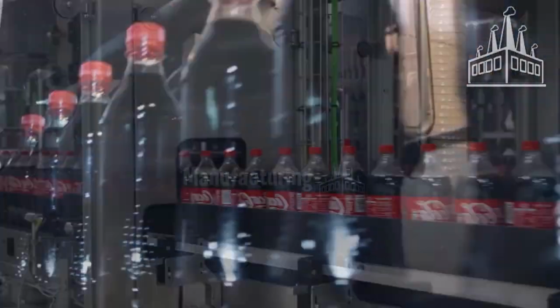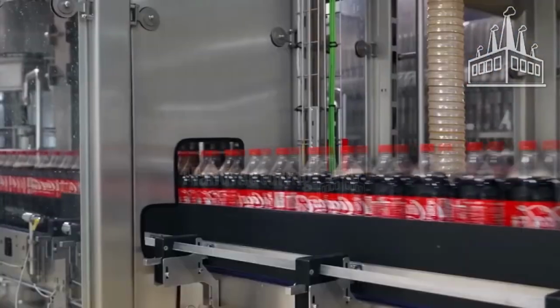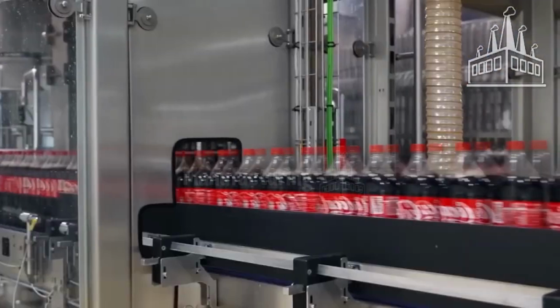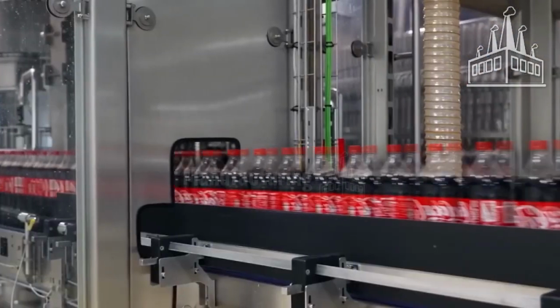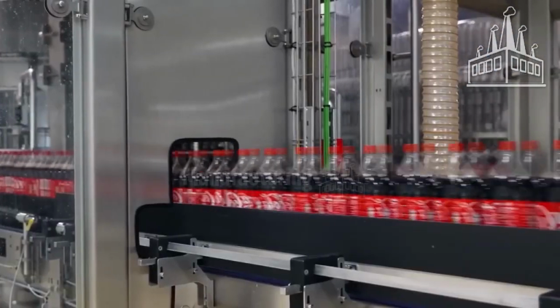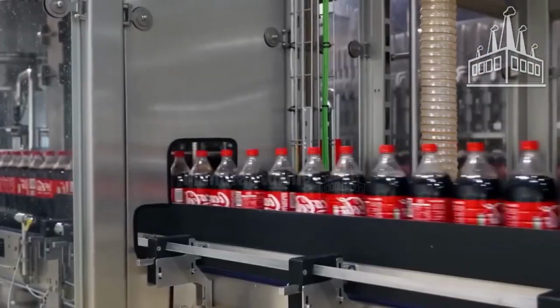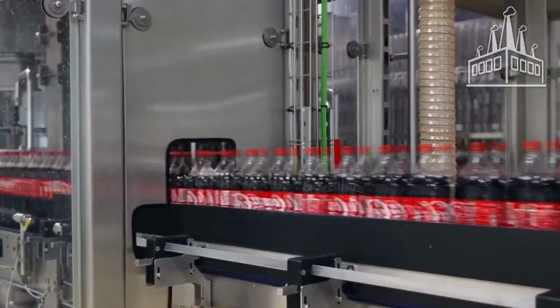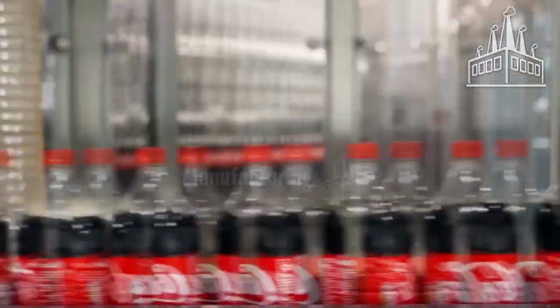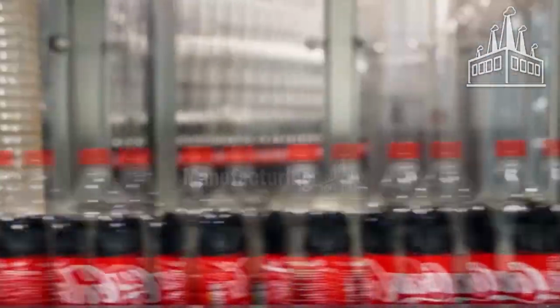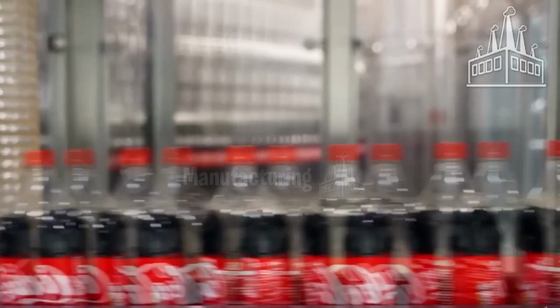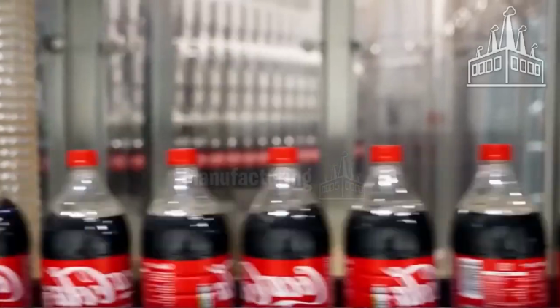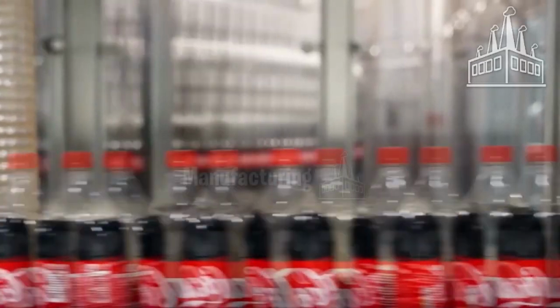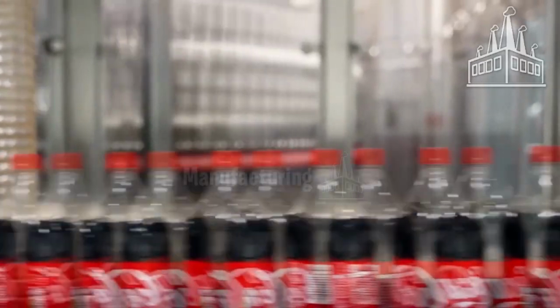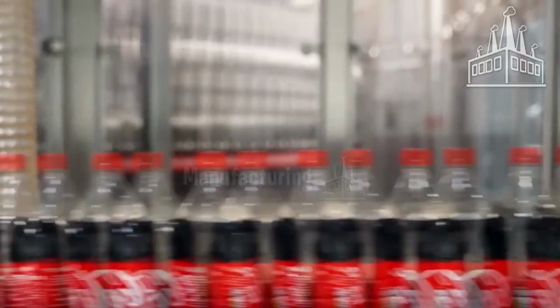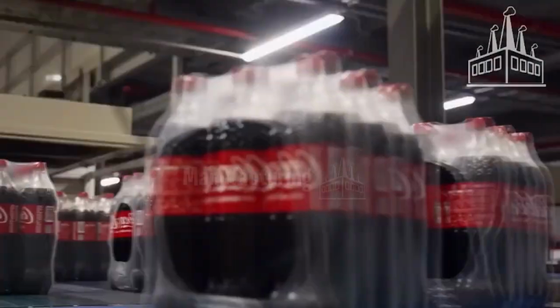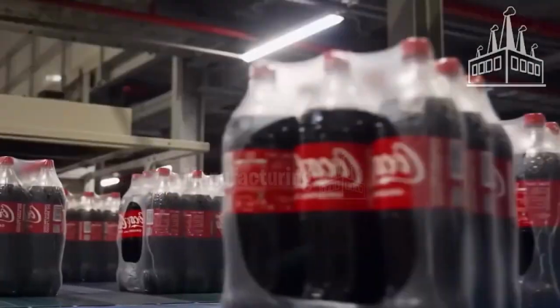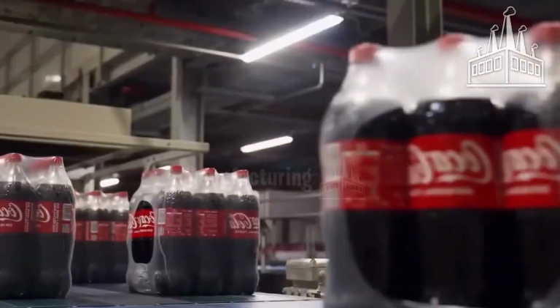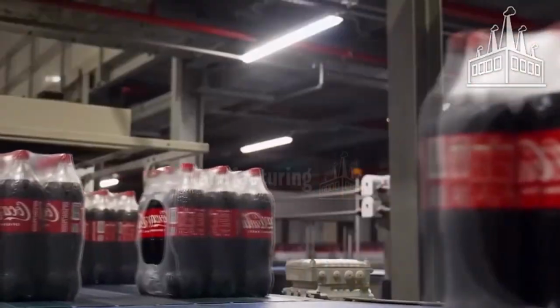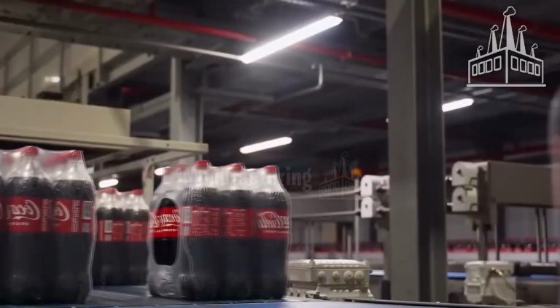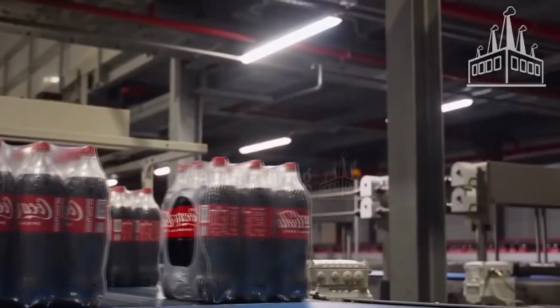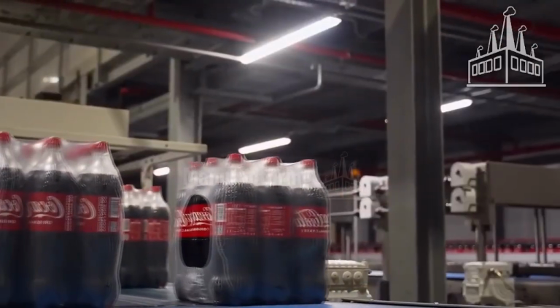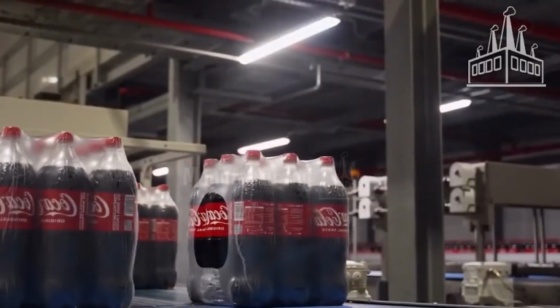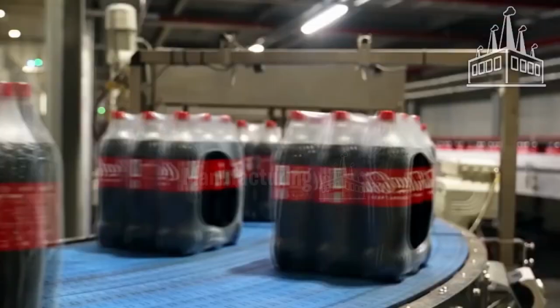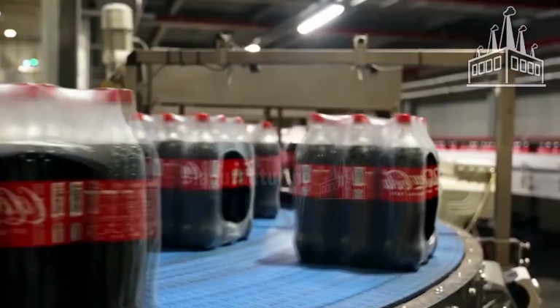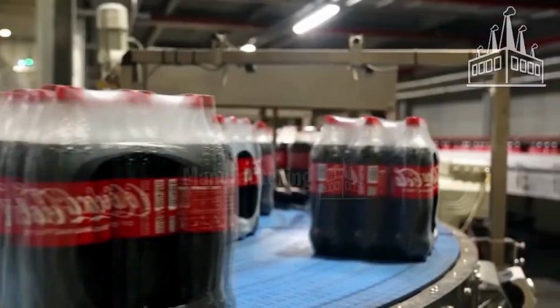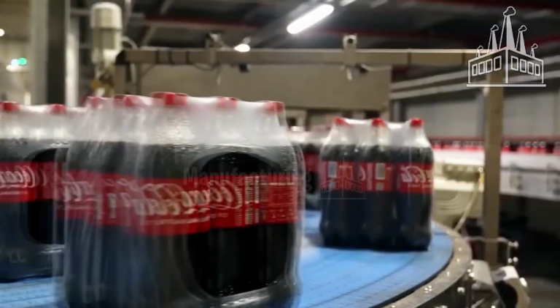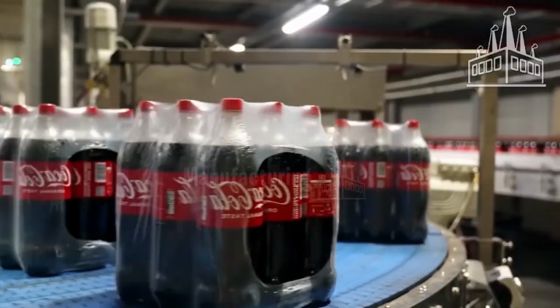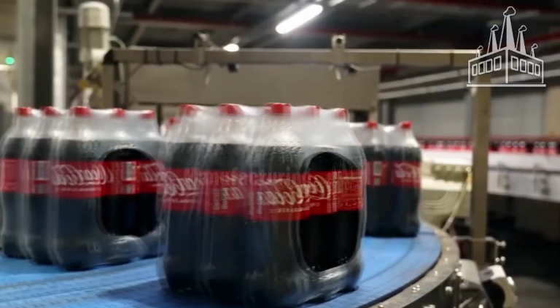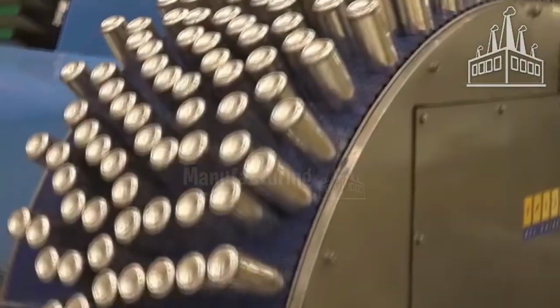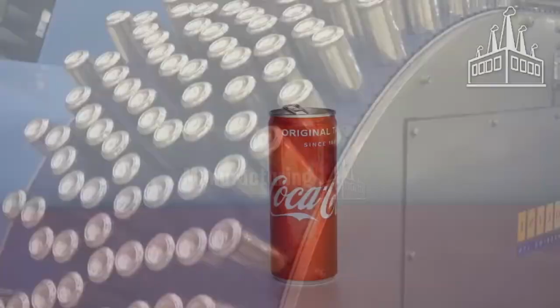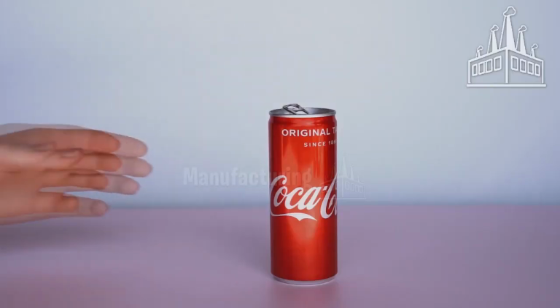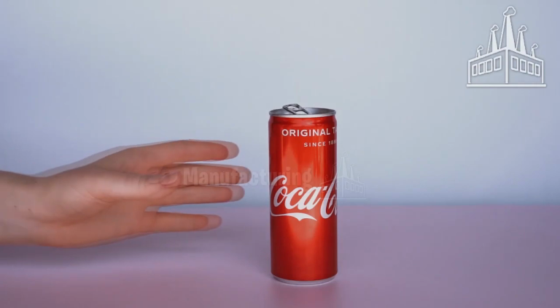After the bottles have been filled and sealed, they are subjected to an inspection process to make sure they are properly sealed. The bottles are then placed in boxes or on pallets for transport and distribution.